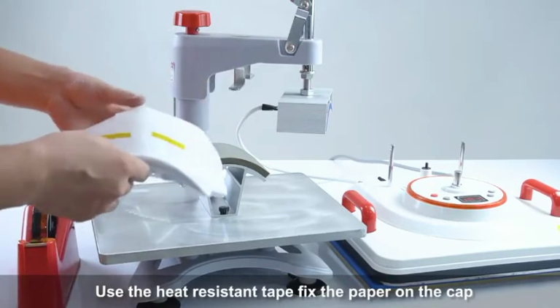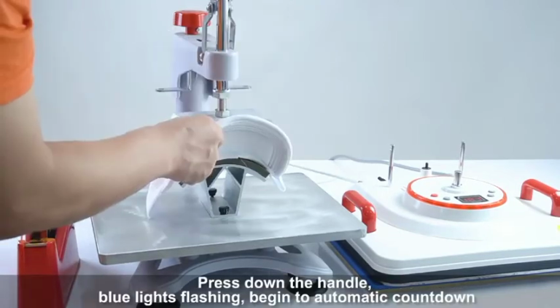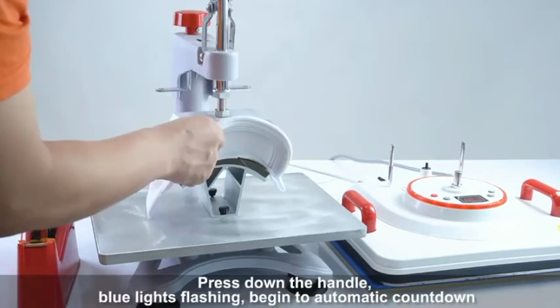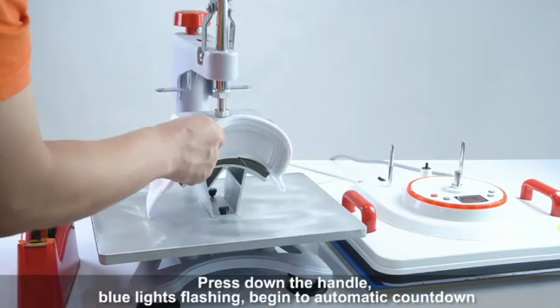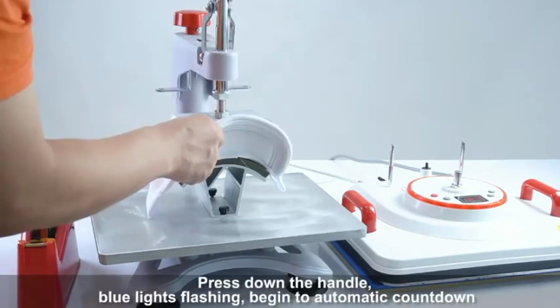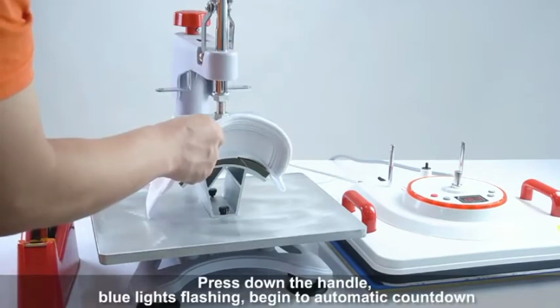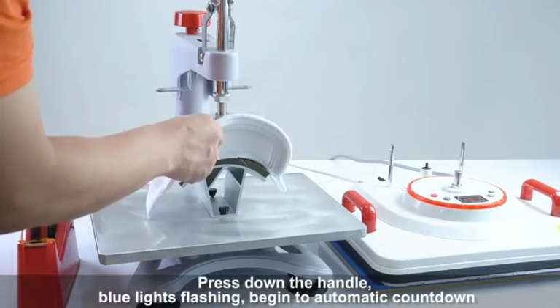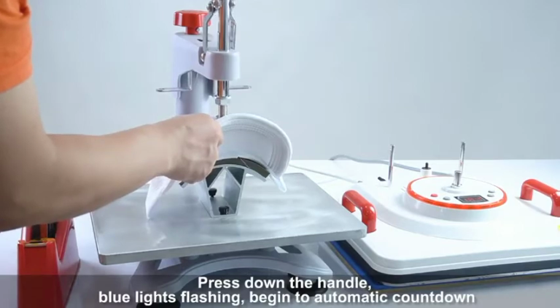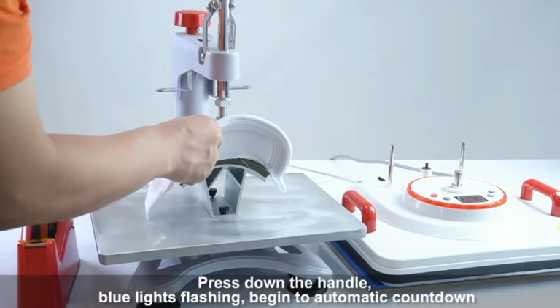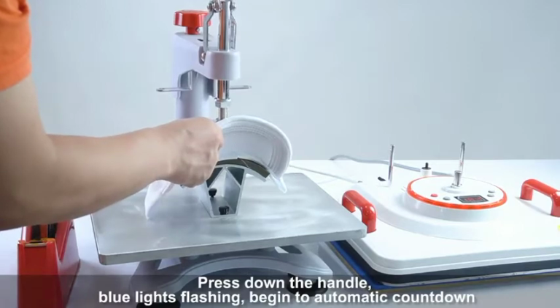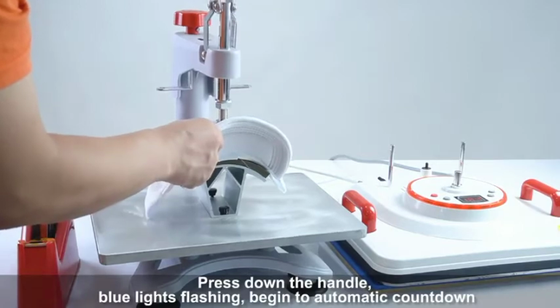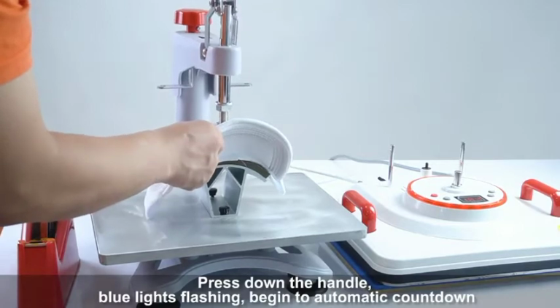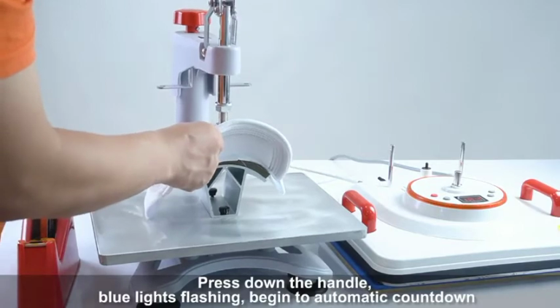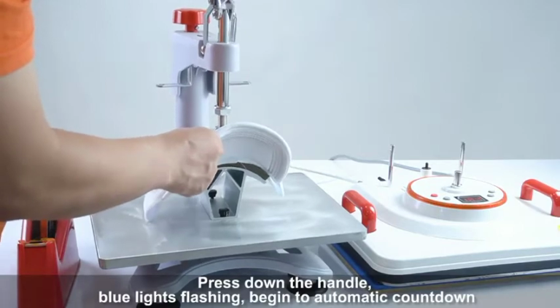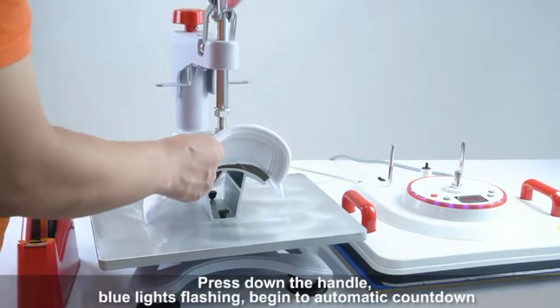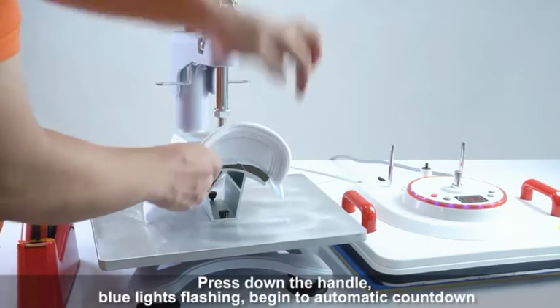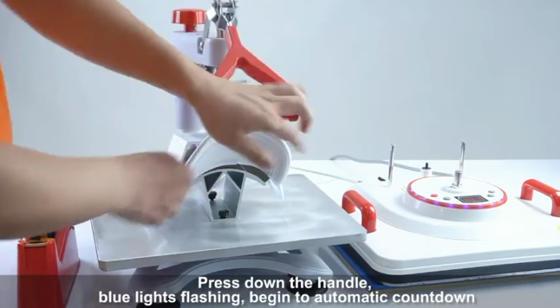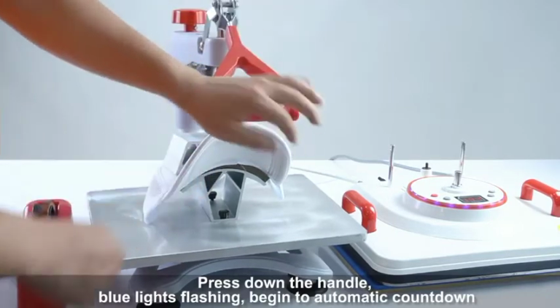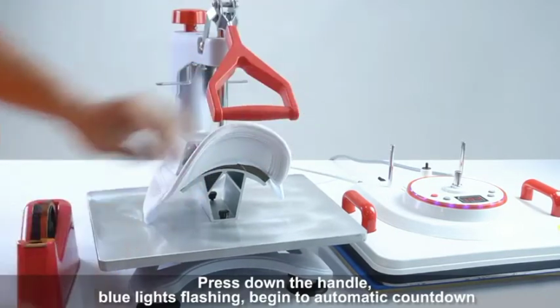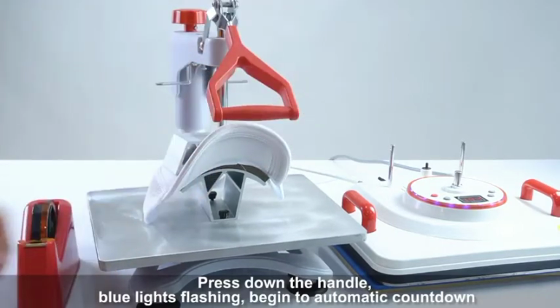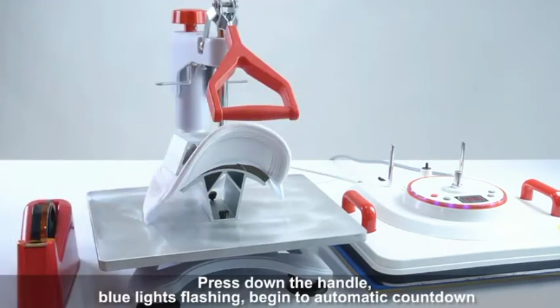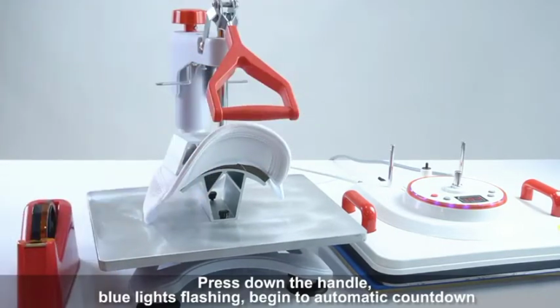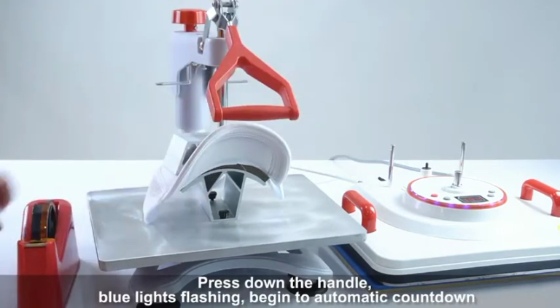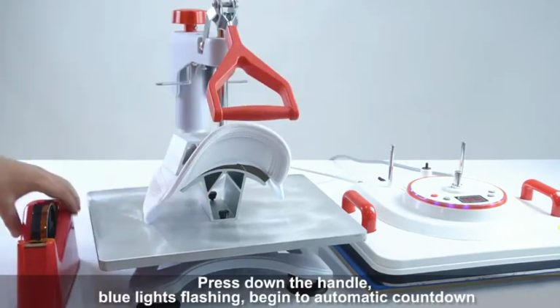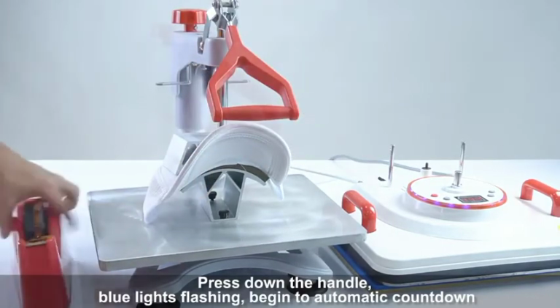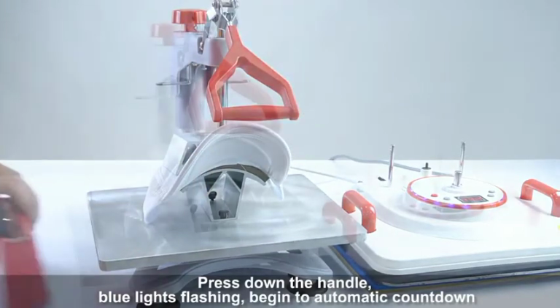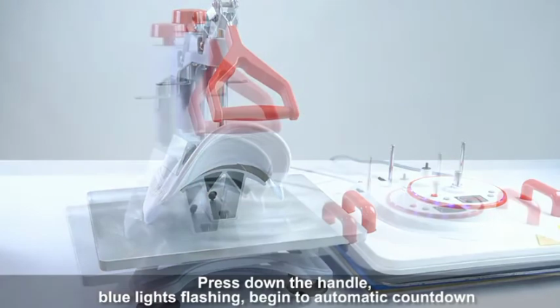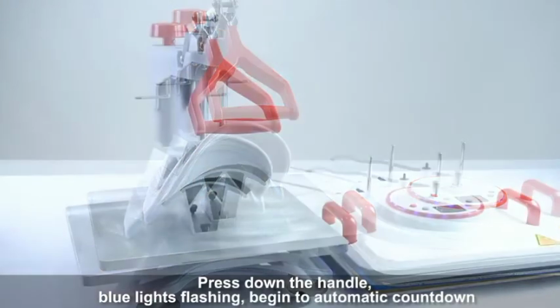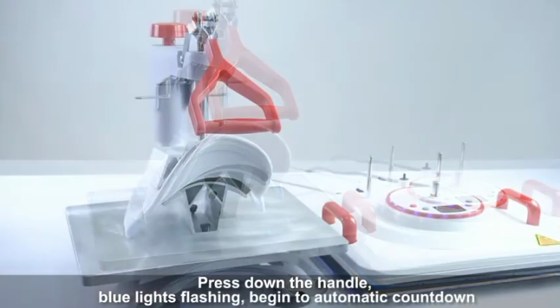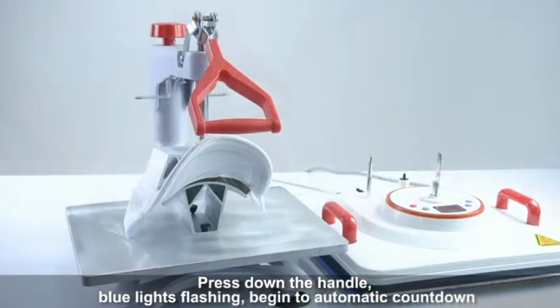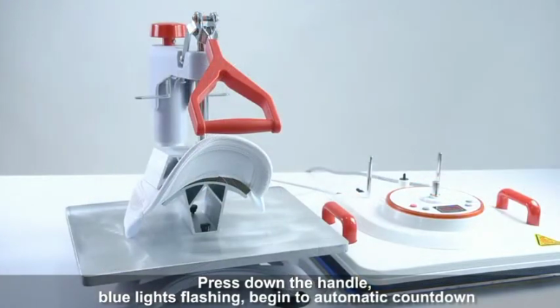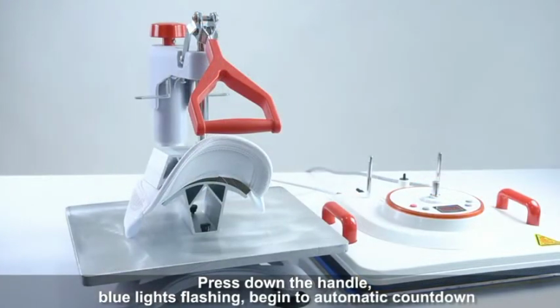Press down the handle. Blue lights will begin flashing to begin automatic countdown. Fold down the chamber.